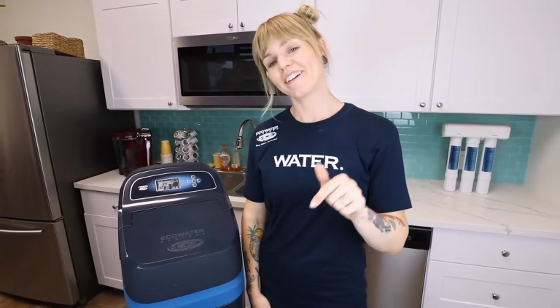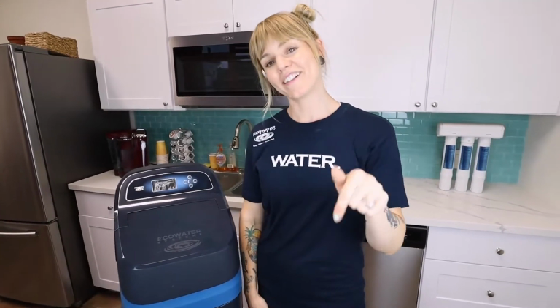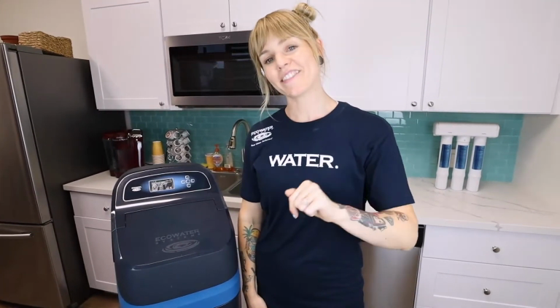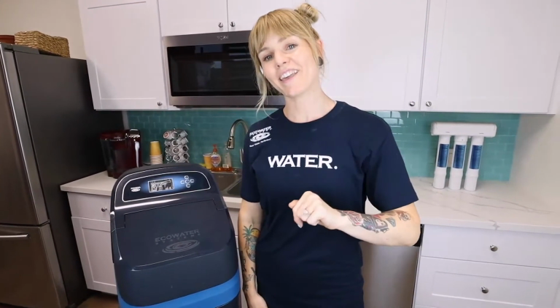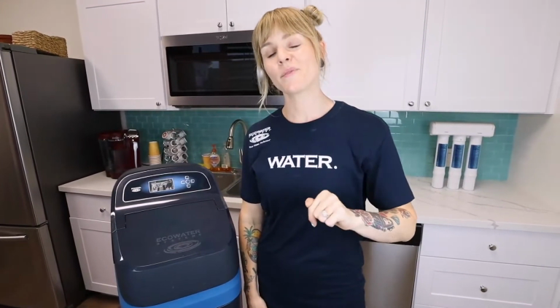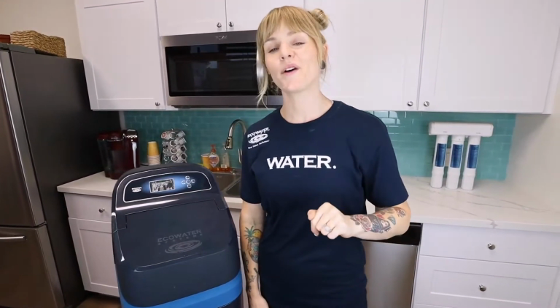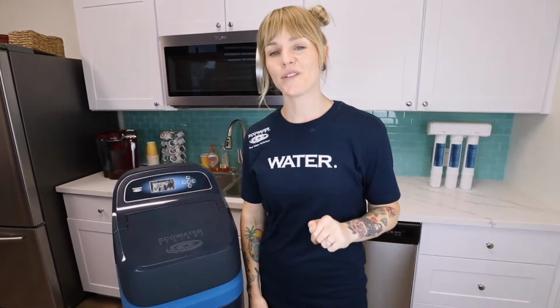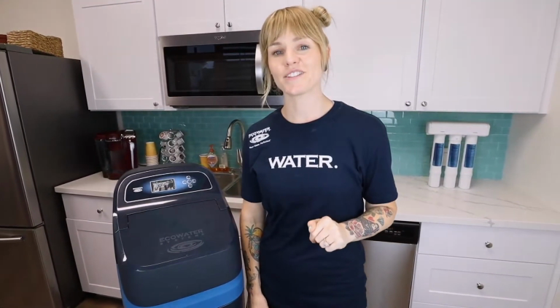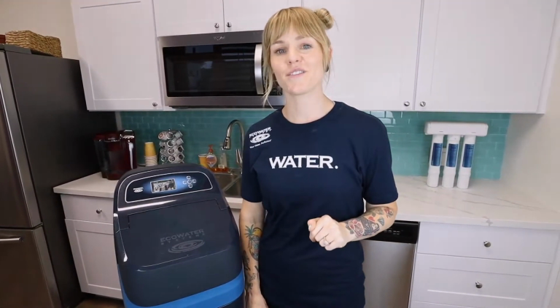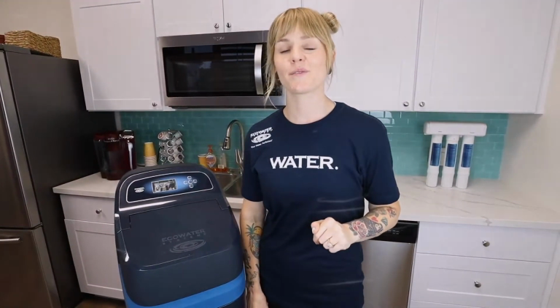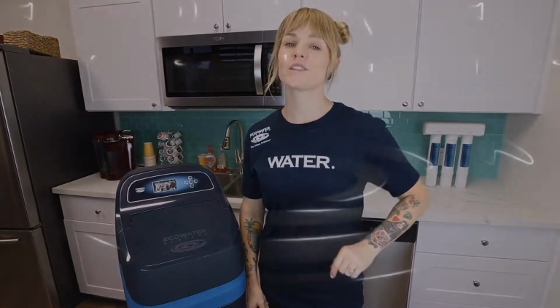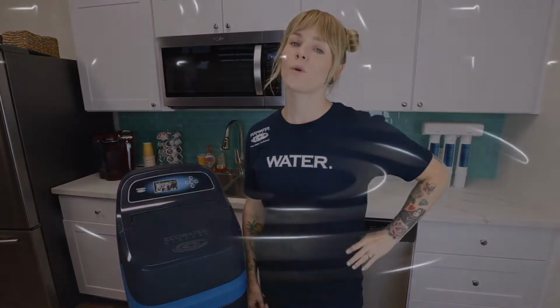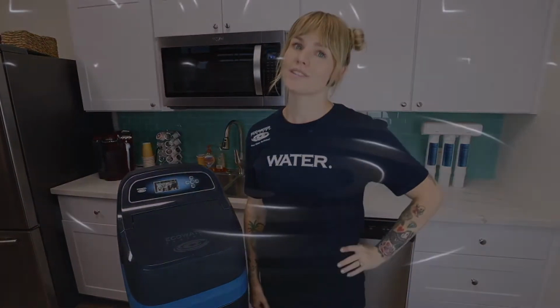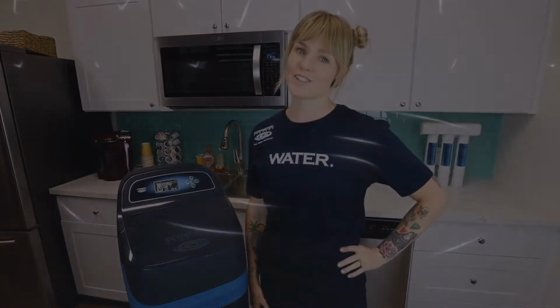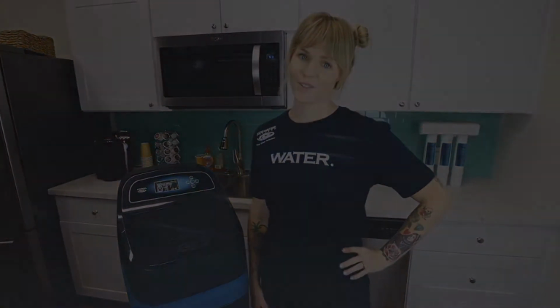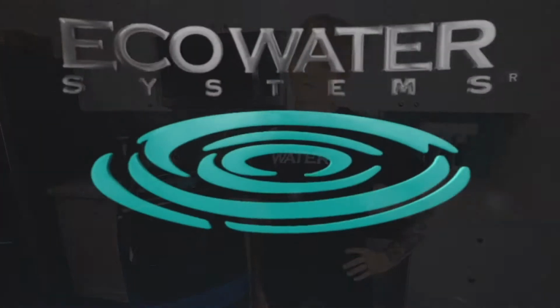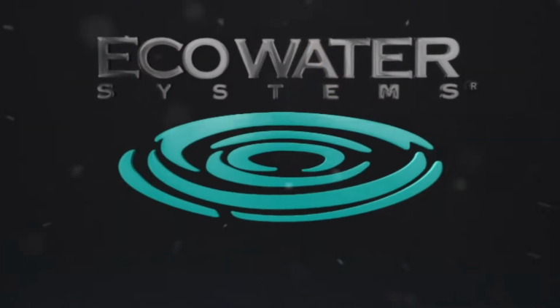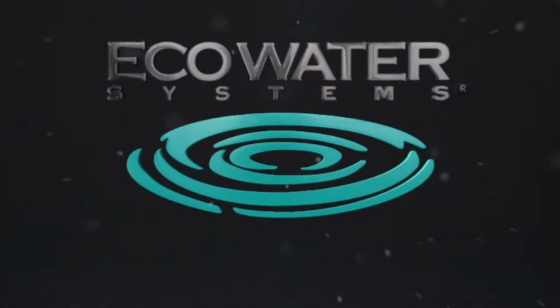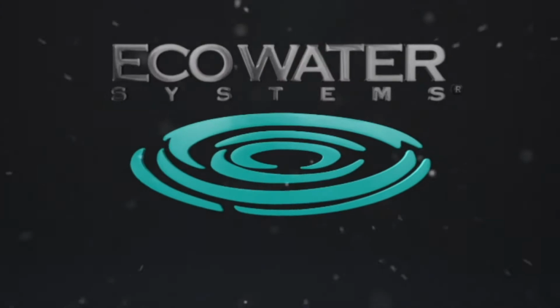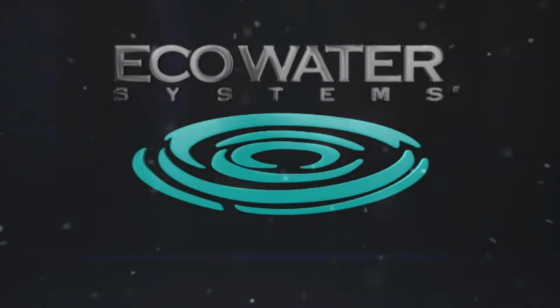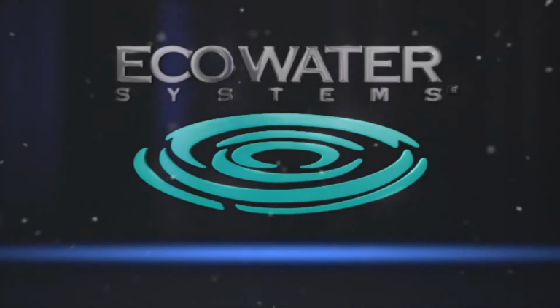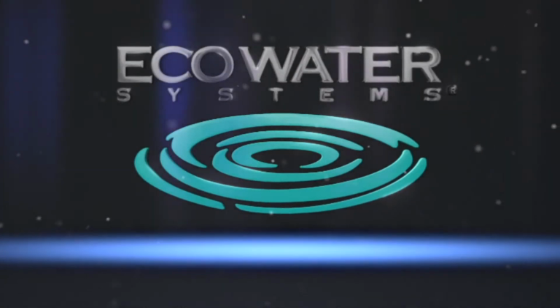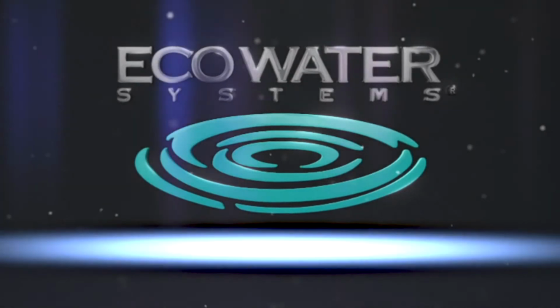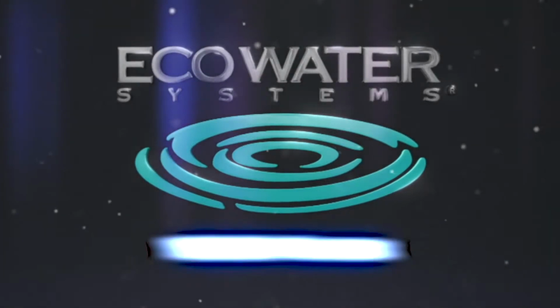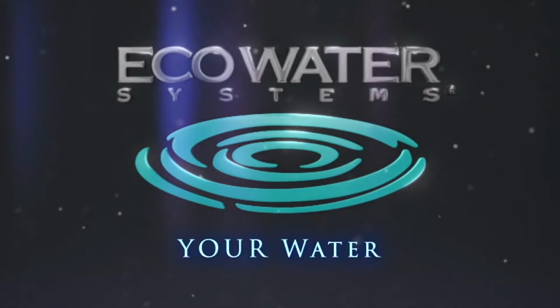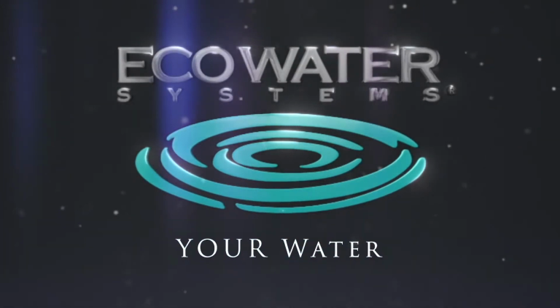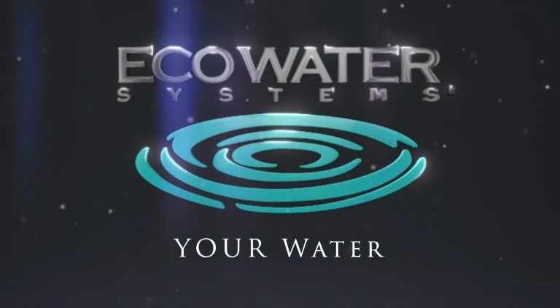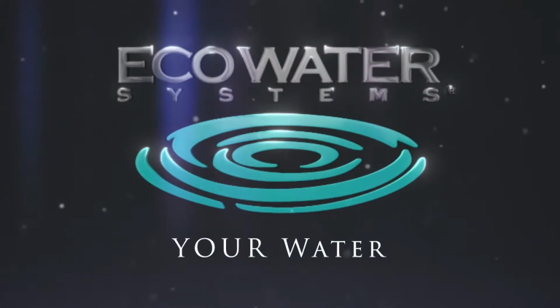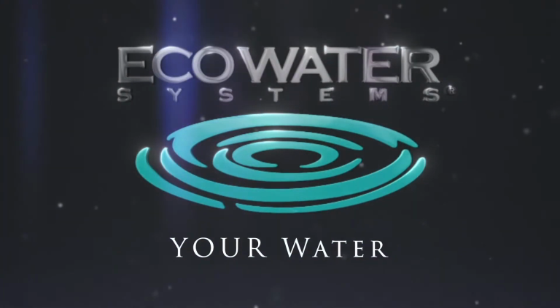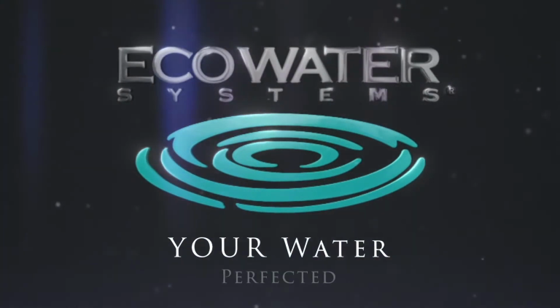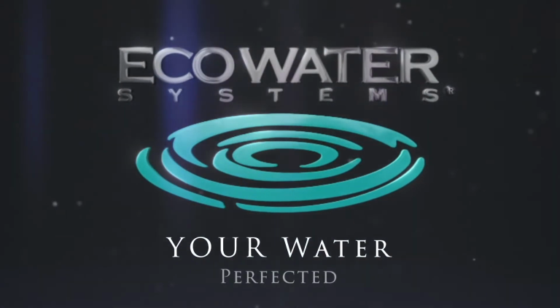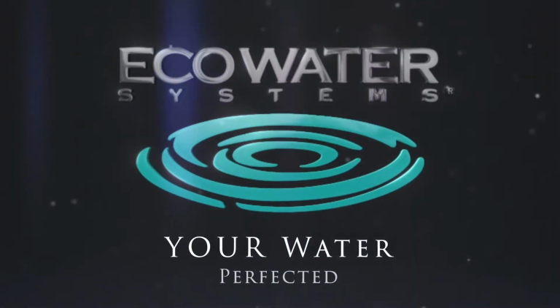Click the link below. Fill out your information. We'll be in touch soon. Eco-Water — your water perfected.